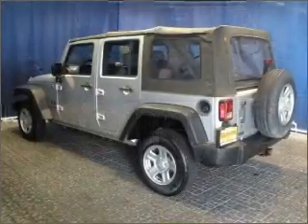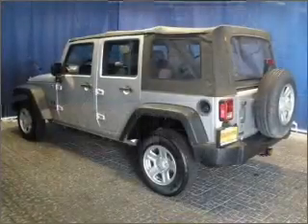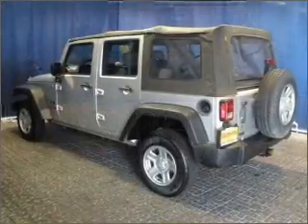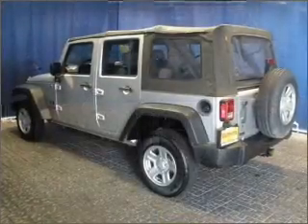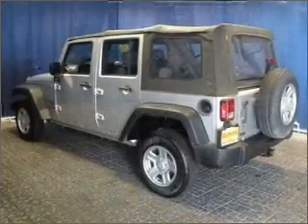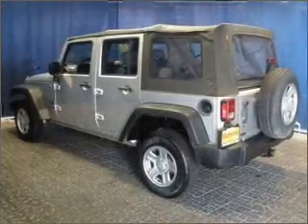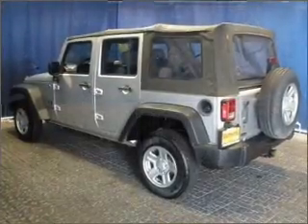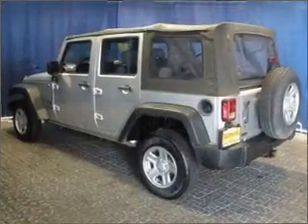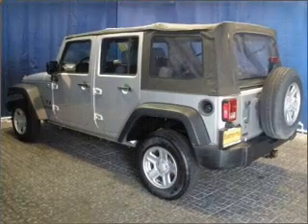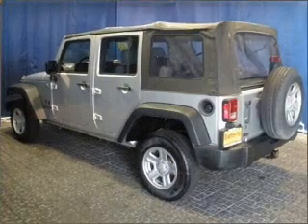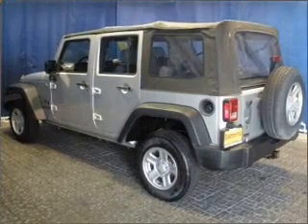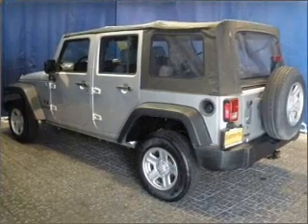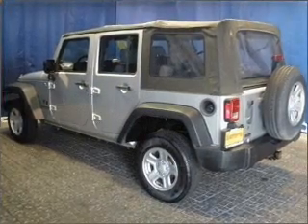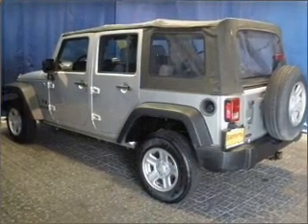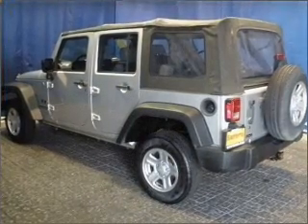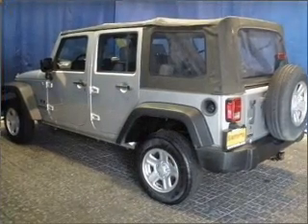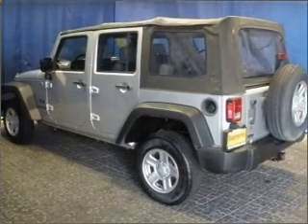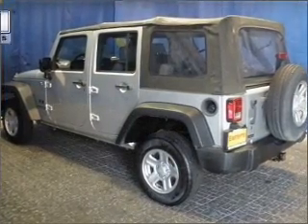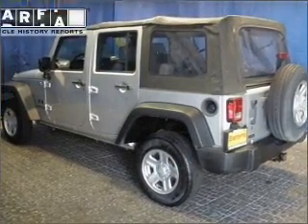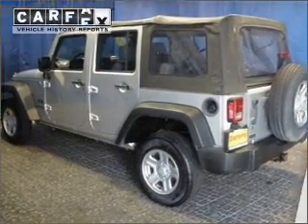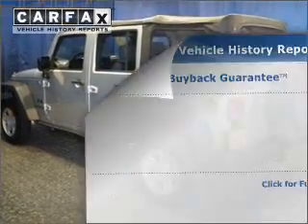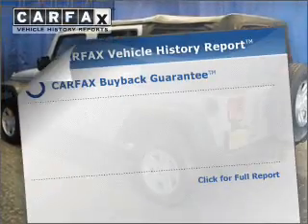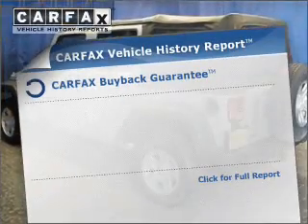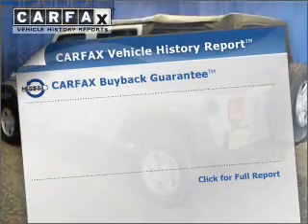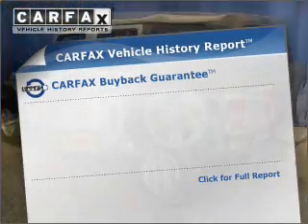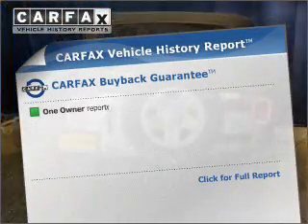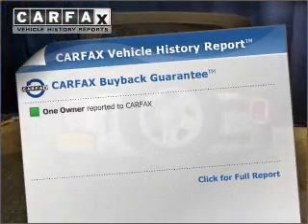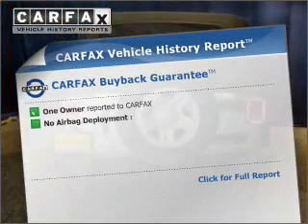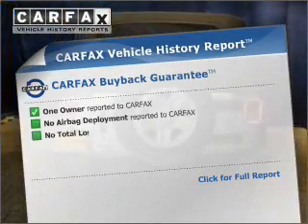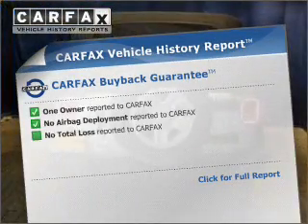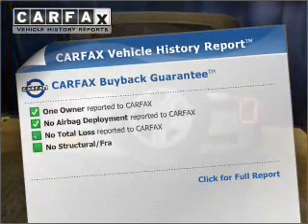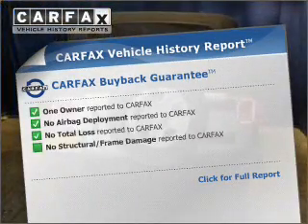You will appreciate the safety feature of anti-lock brakes. Carfax has offered to provide you with peace of mind.